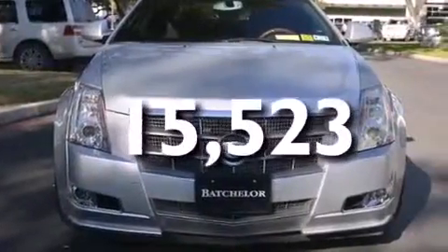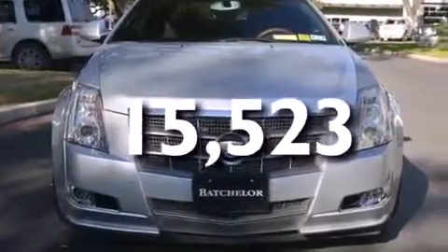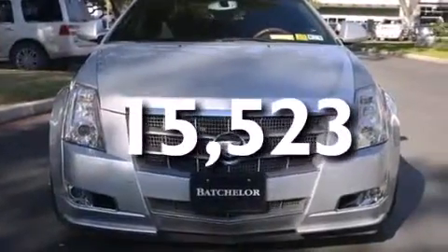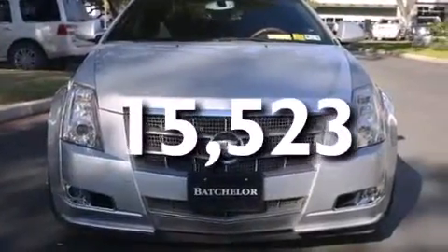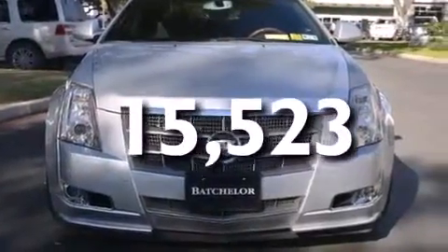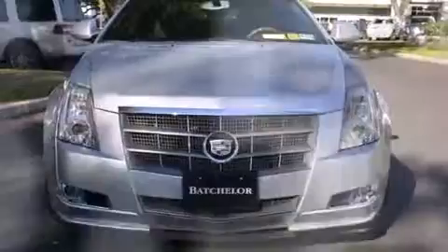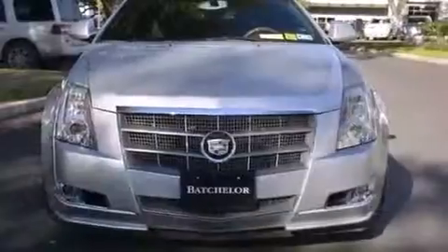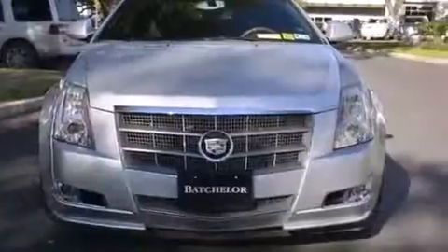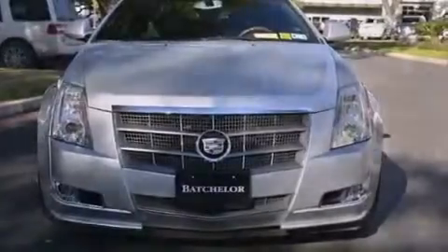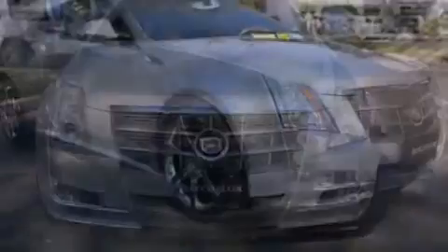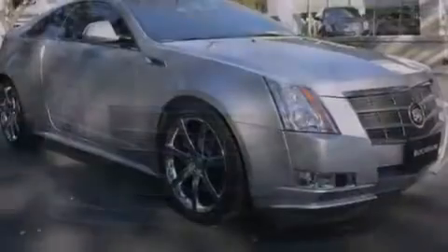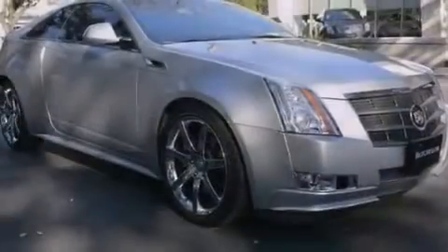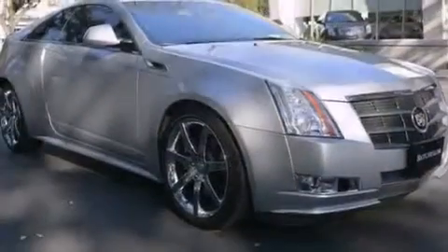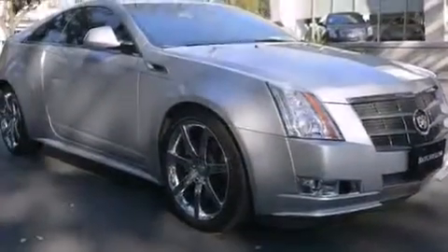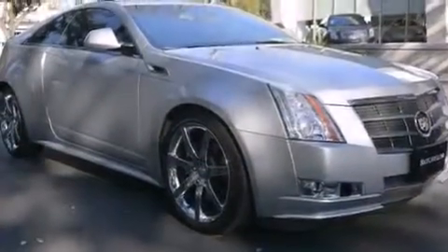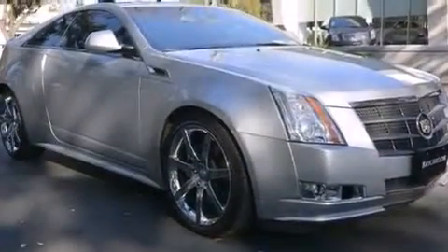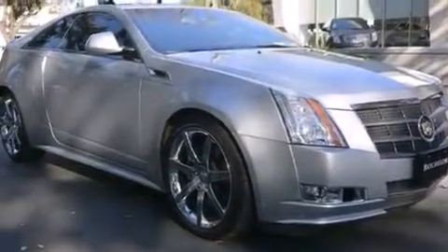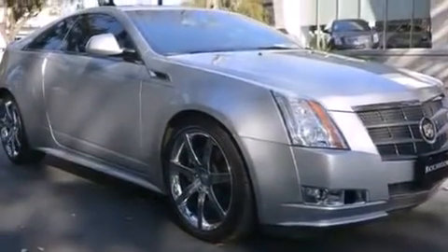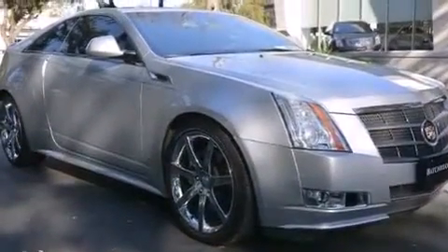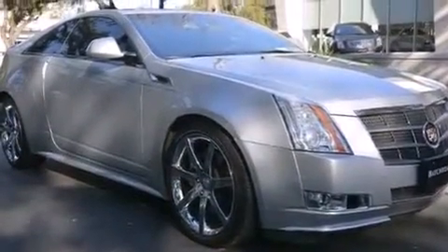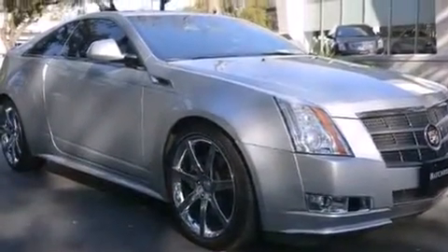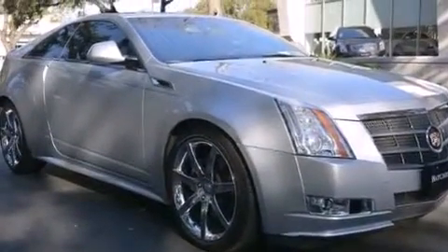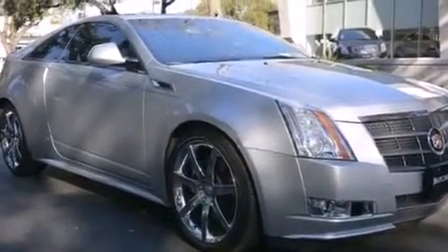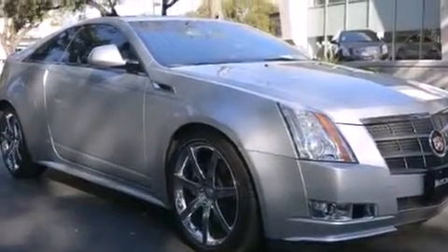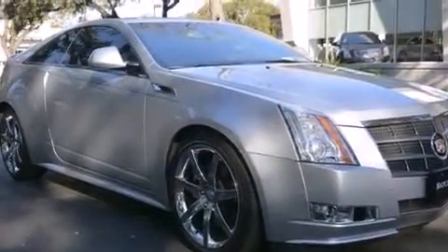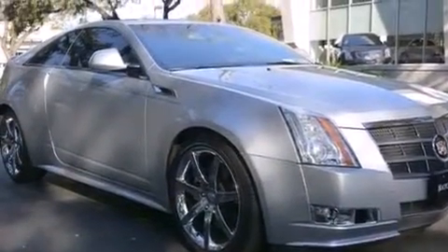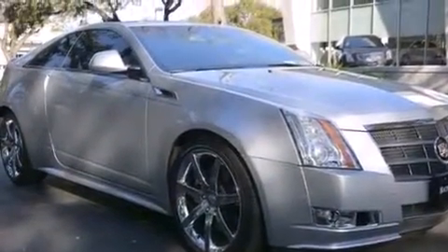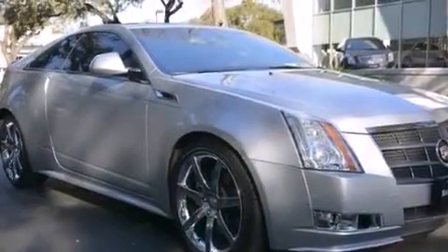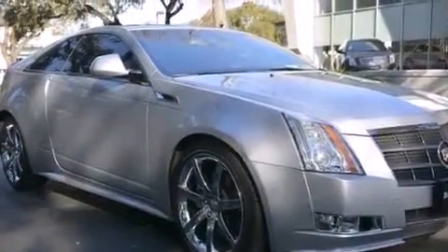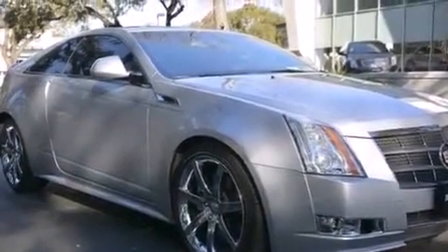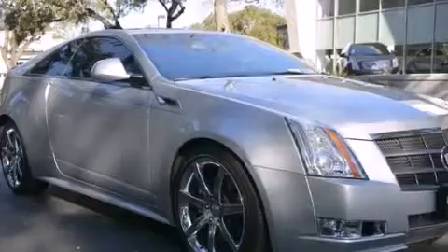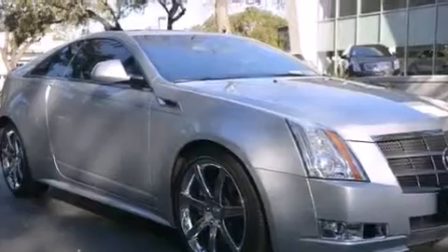With an EPA estimated rating of 27 miles per gallon on the highway, this vehicle pays off in the long run.